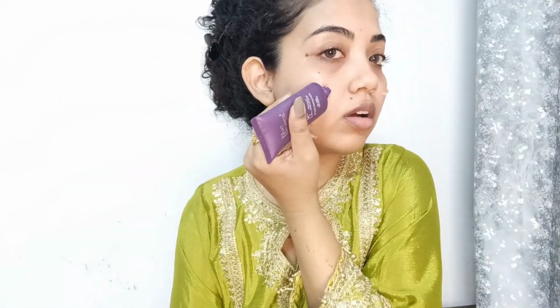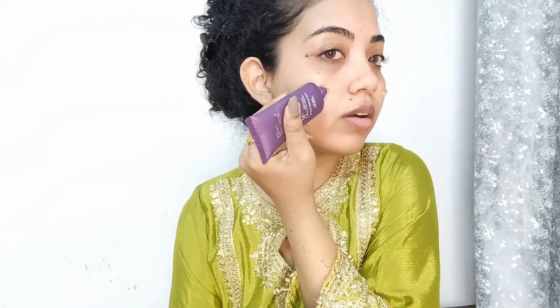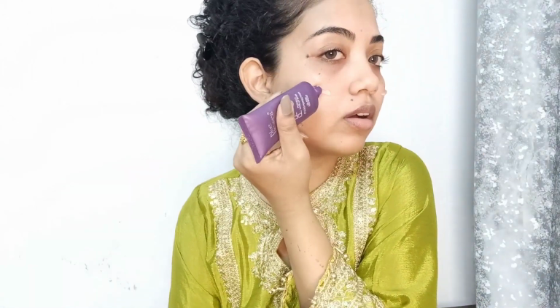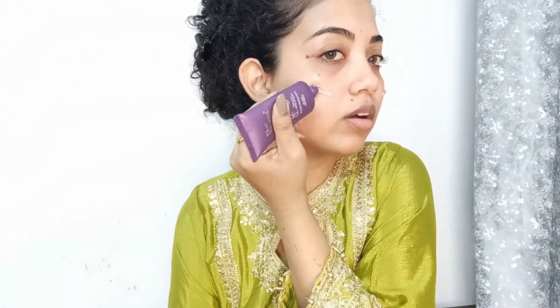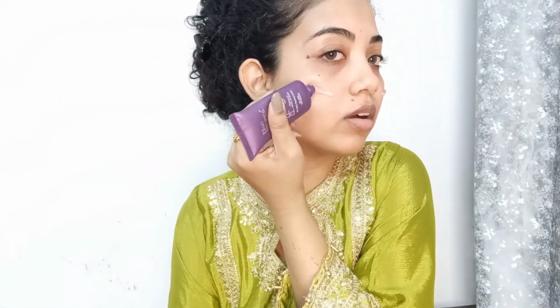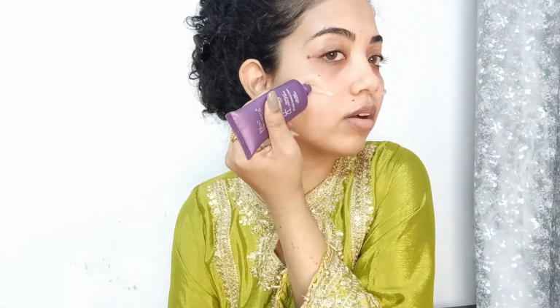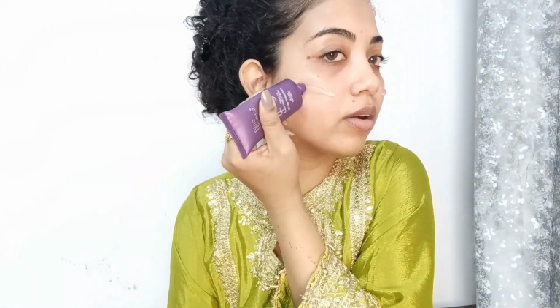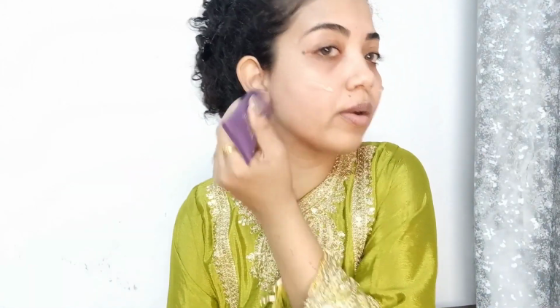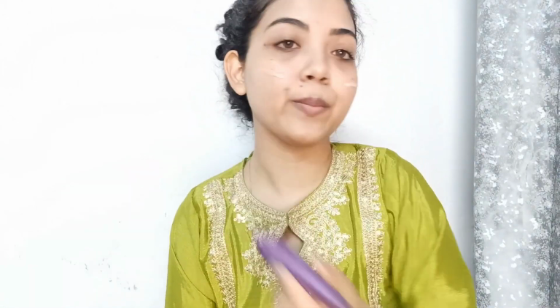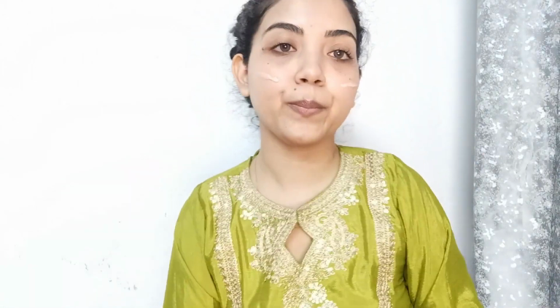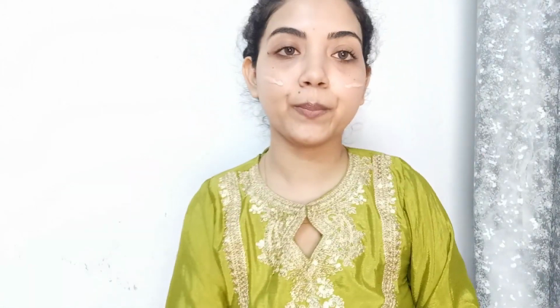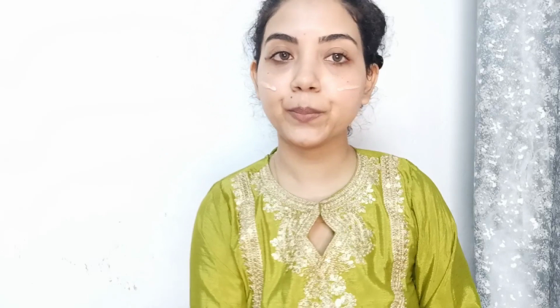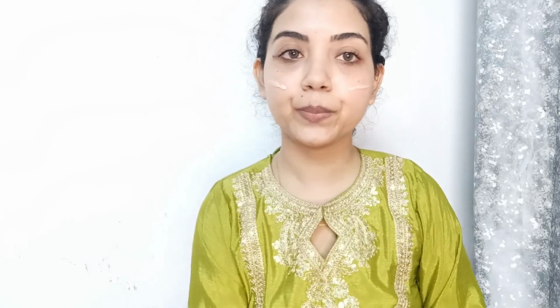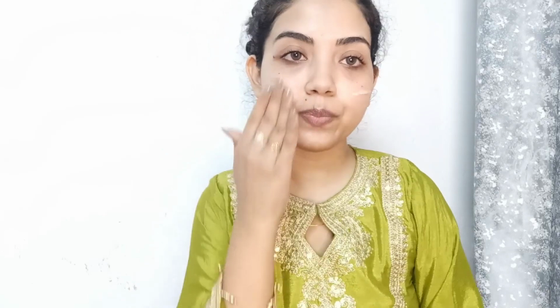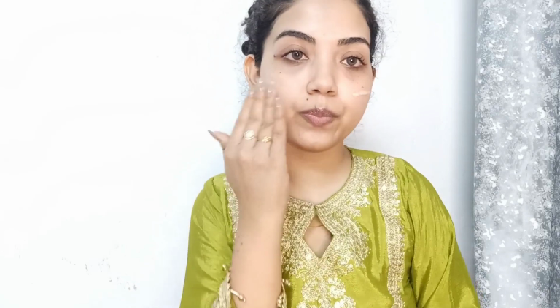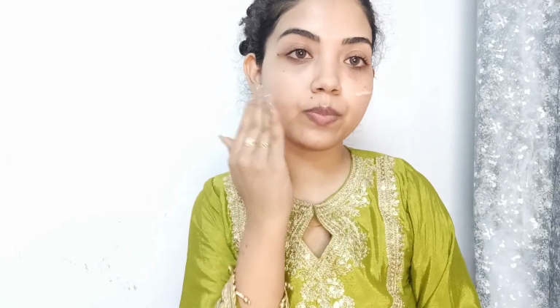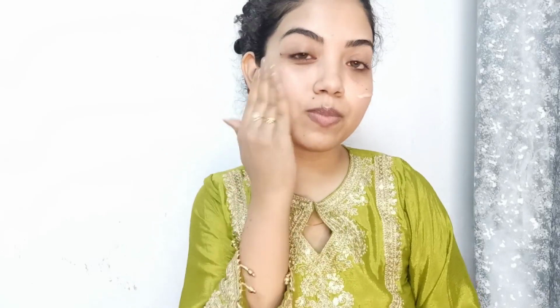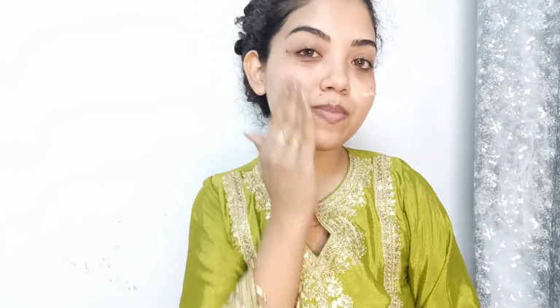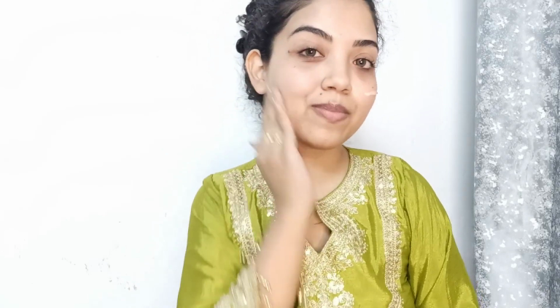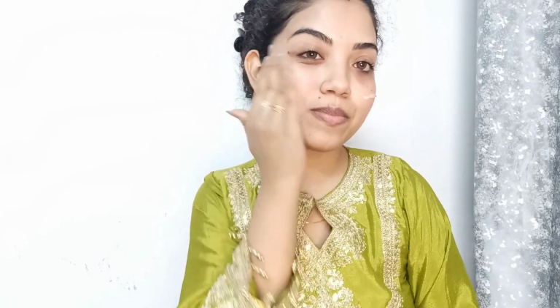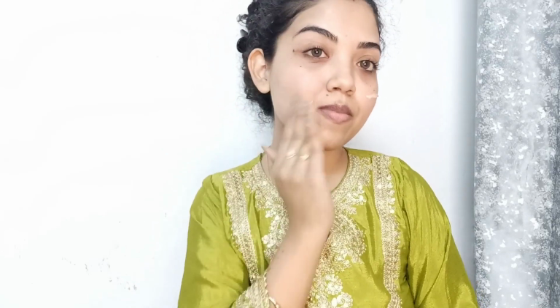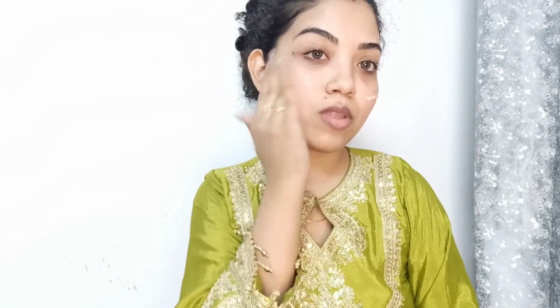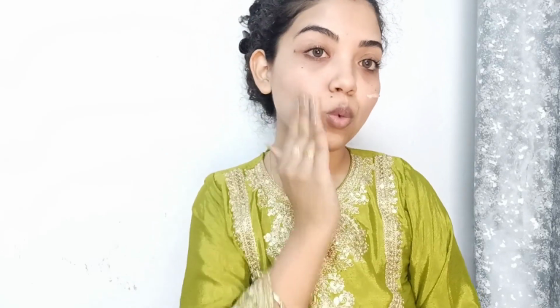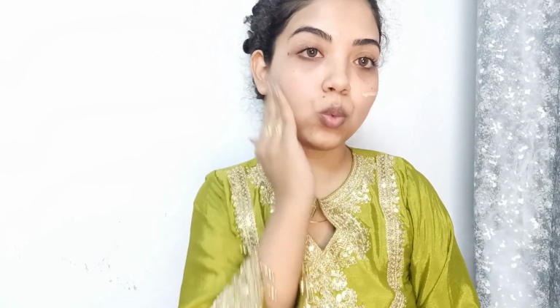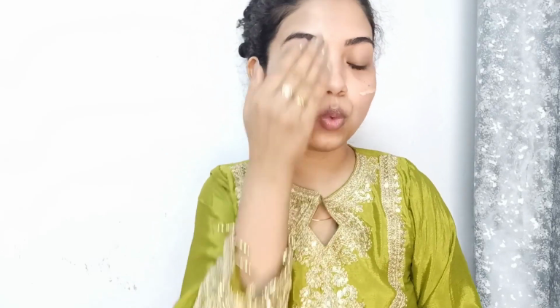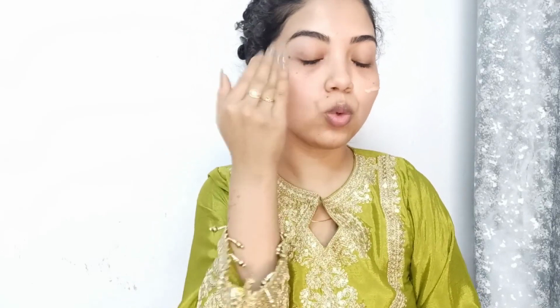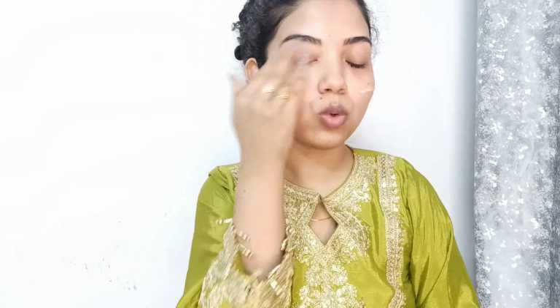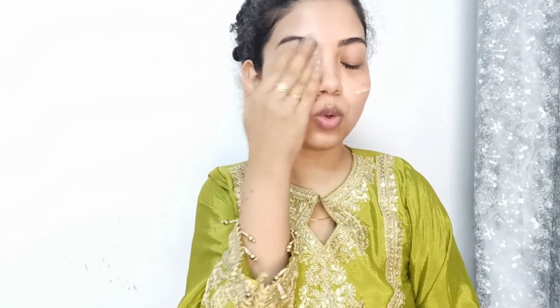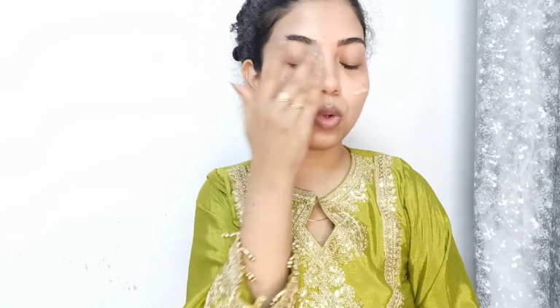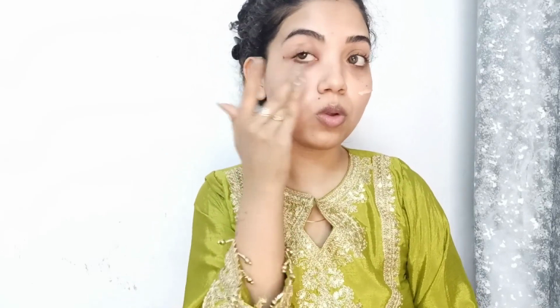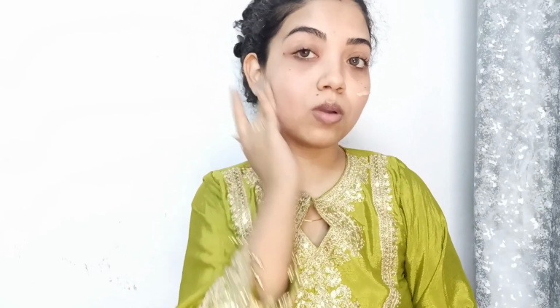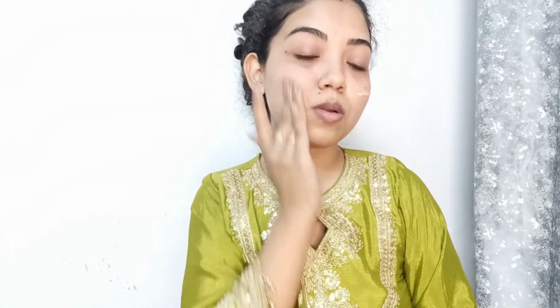First of all, I have applied a primer on the face. This is a silicone-based primer. I applied it on the face, eyelids, and neck.